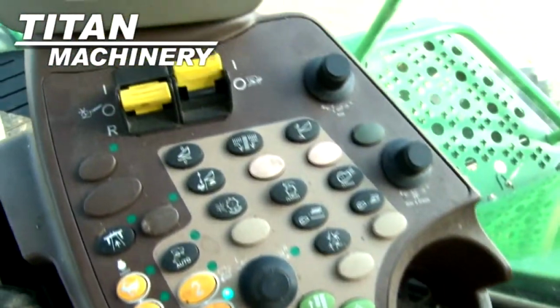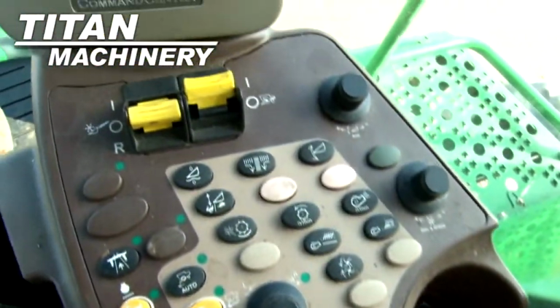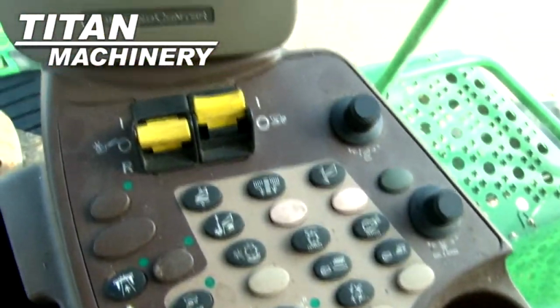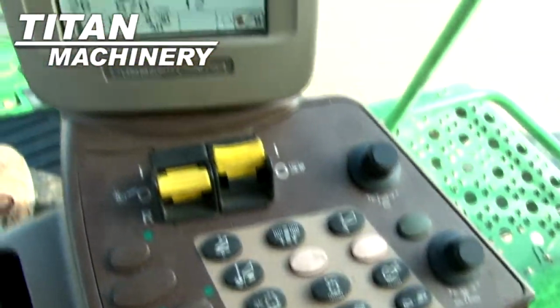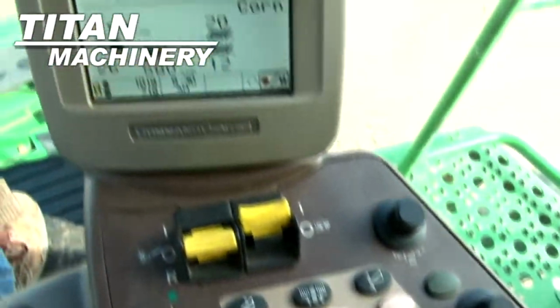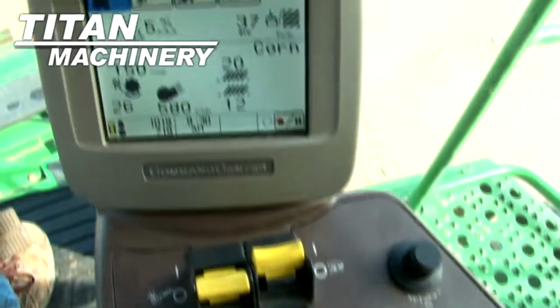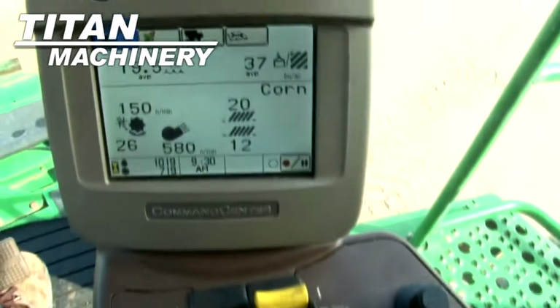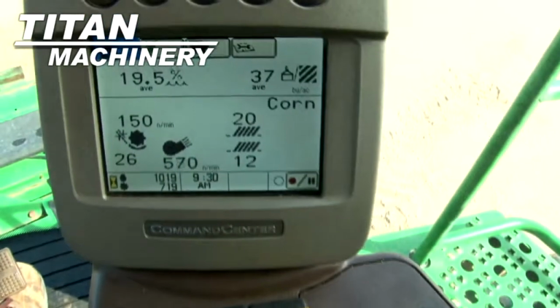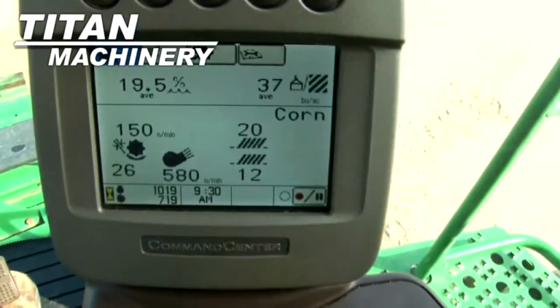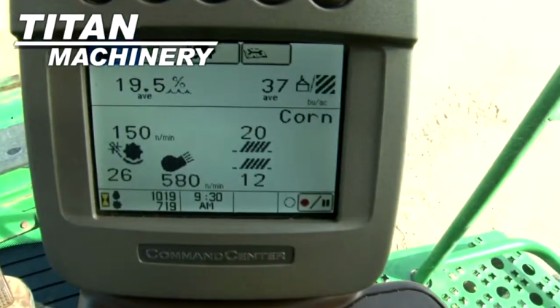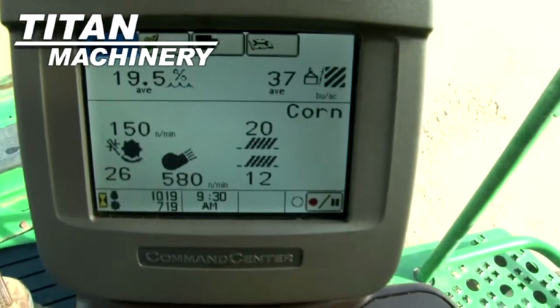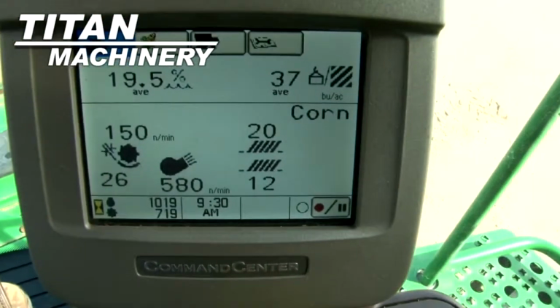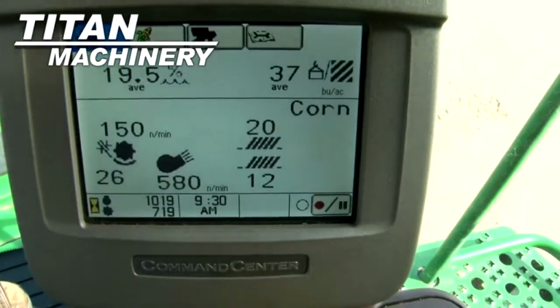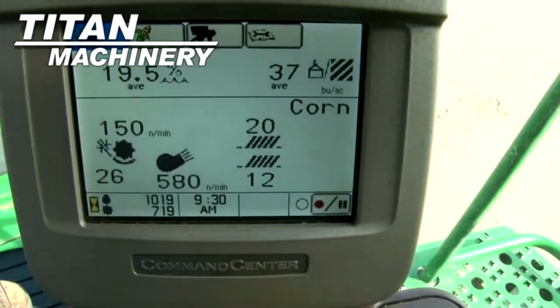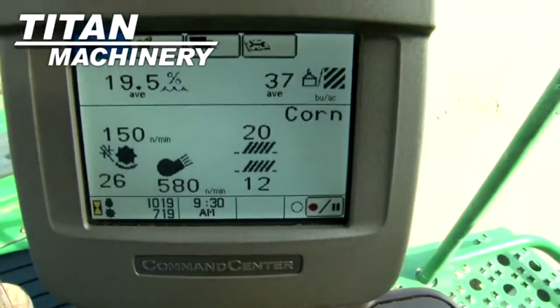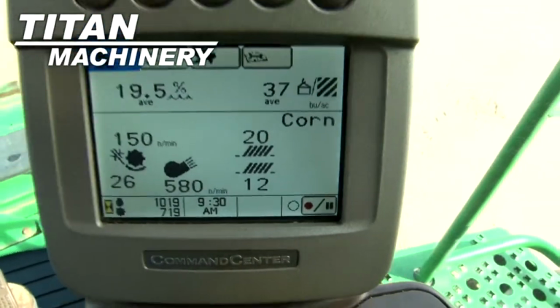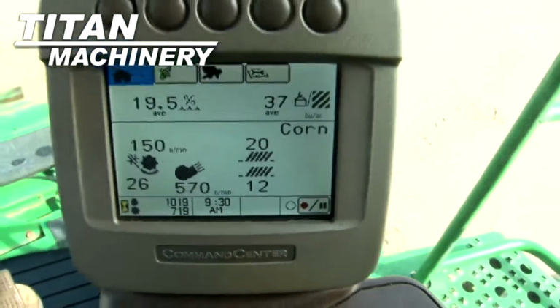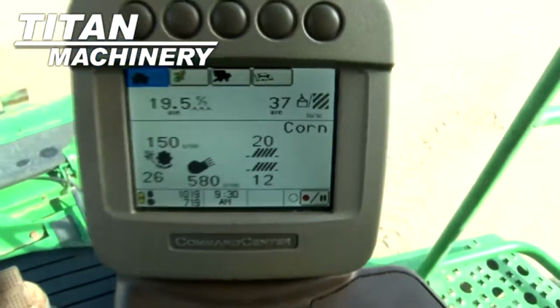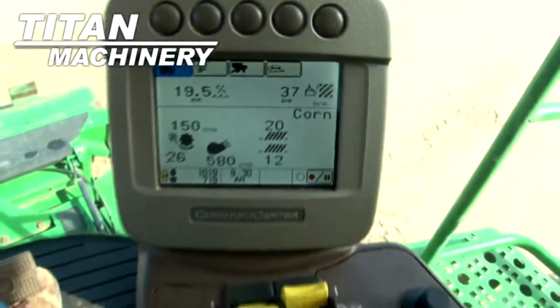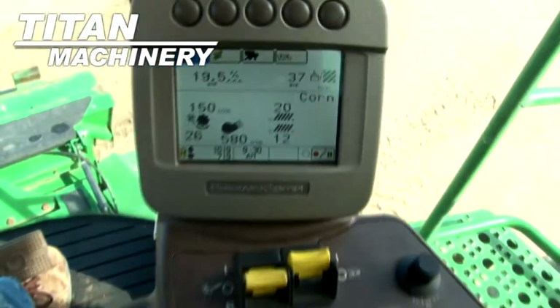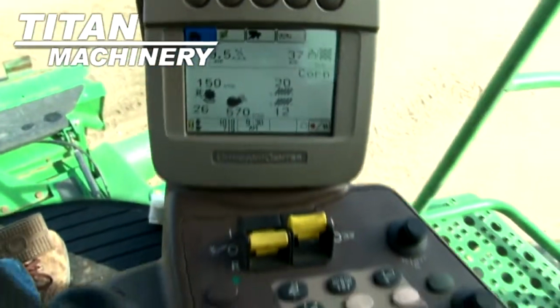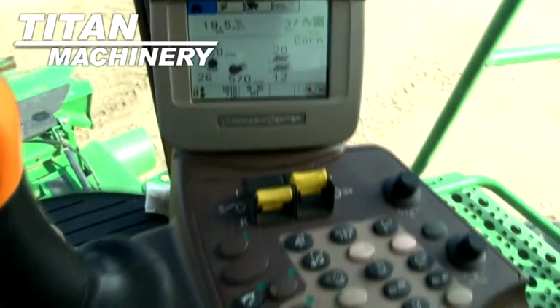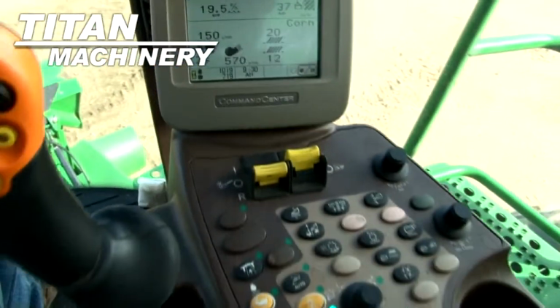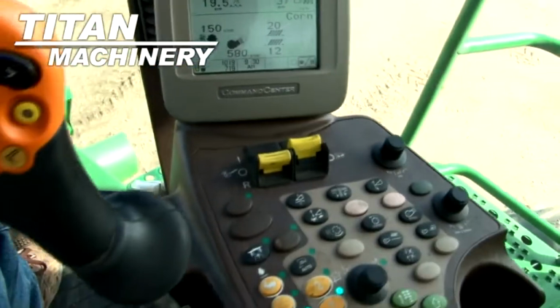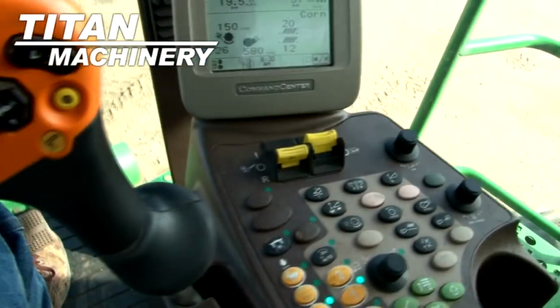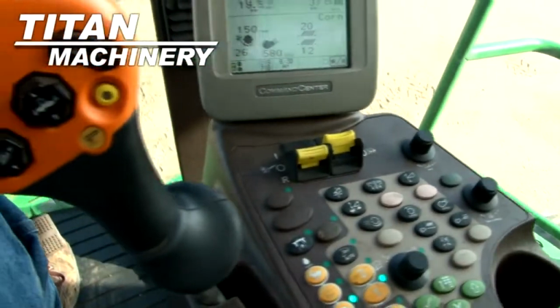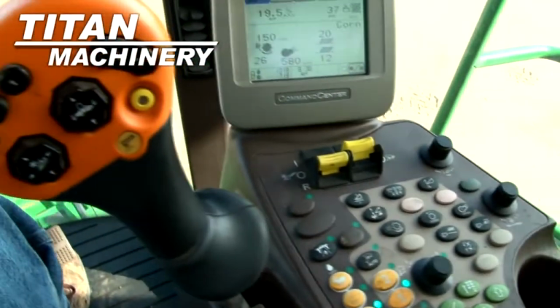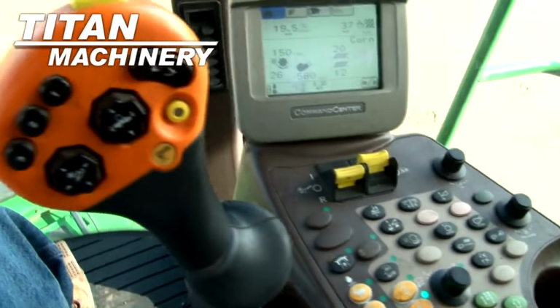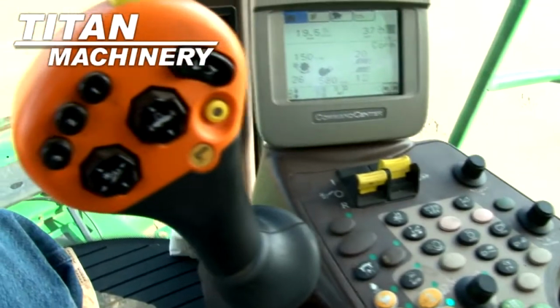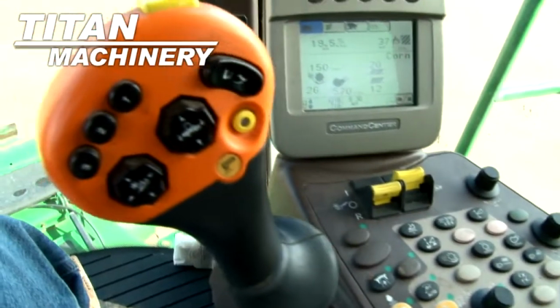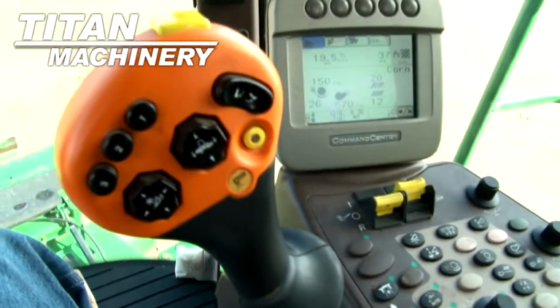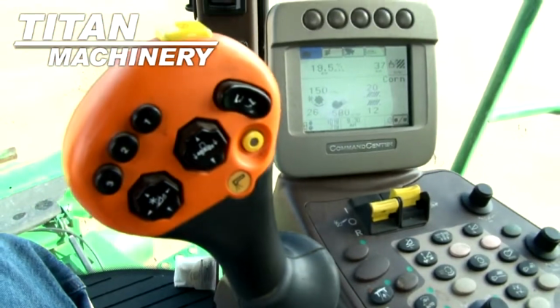This combine has 4 aft reel, auto reel speed, auto header height, grain loss monitor, and yield moisture monitor.